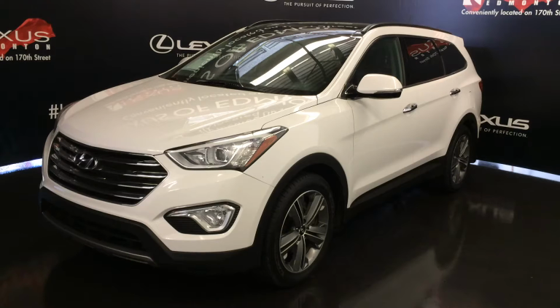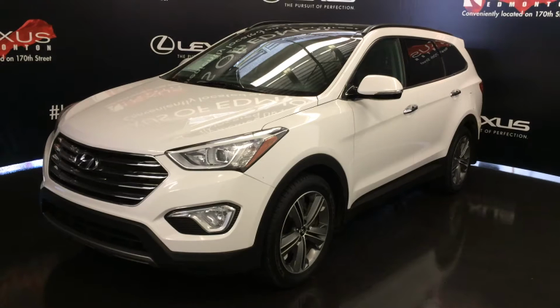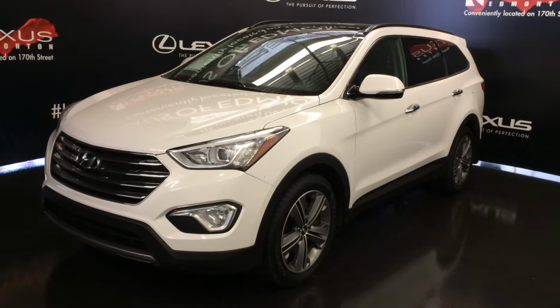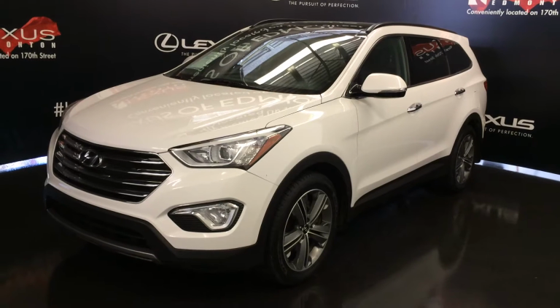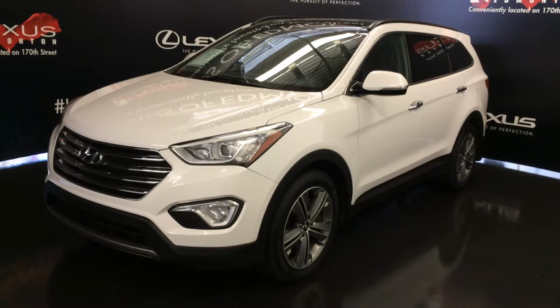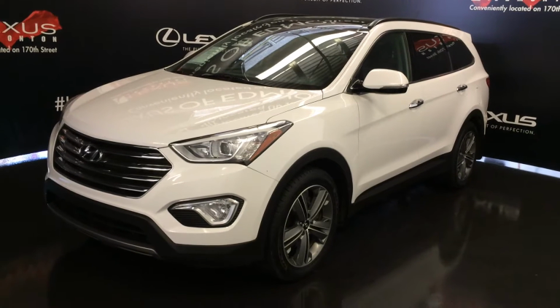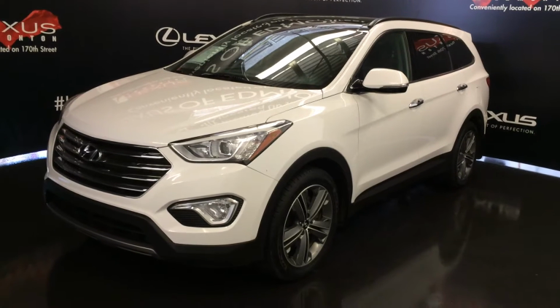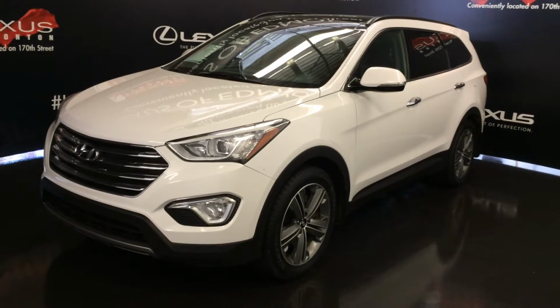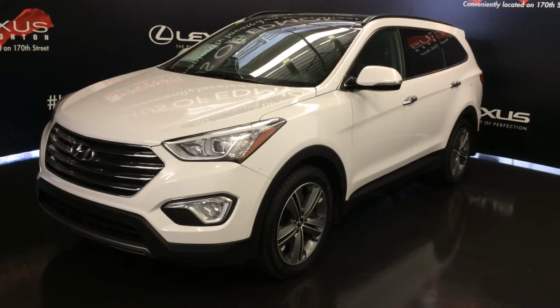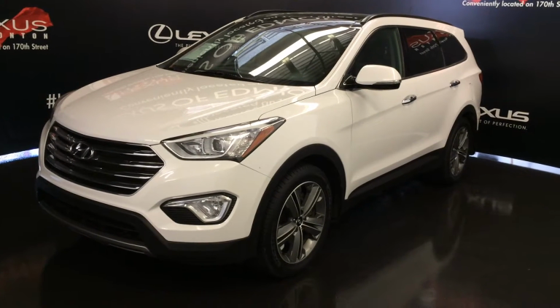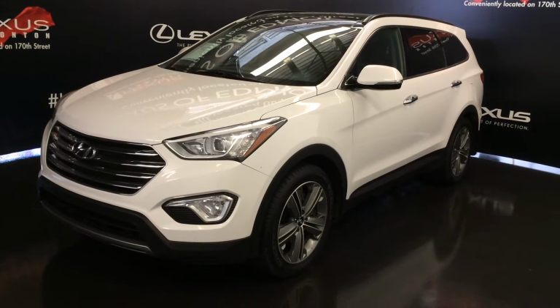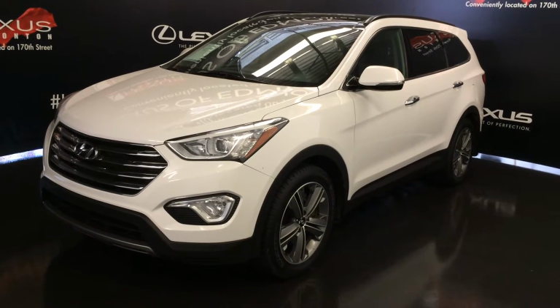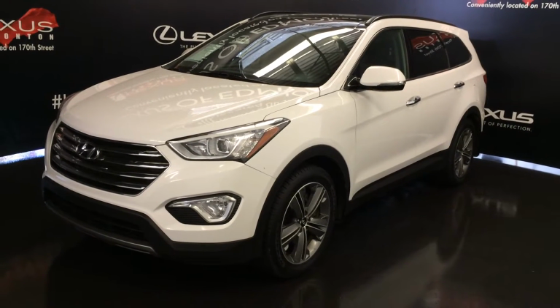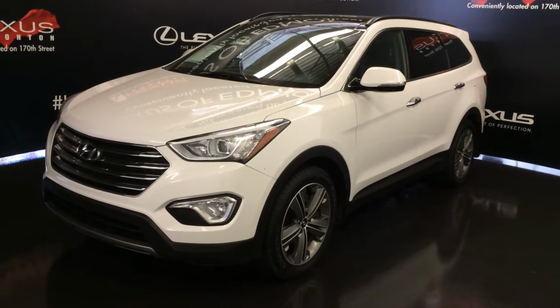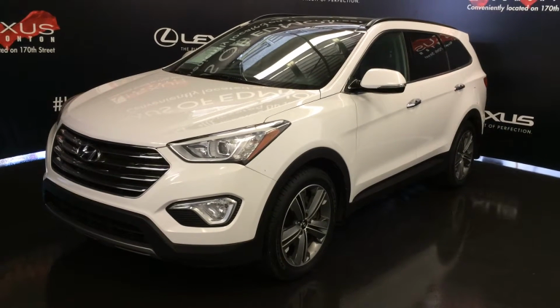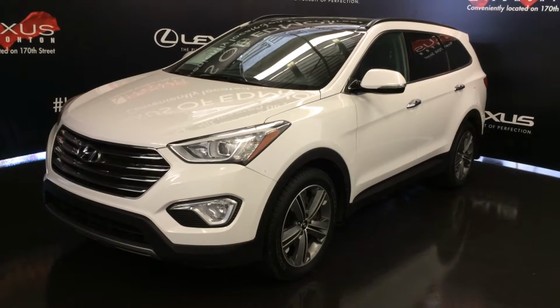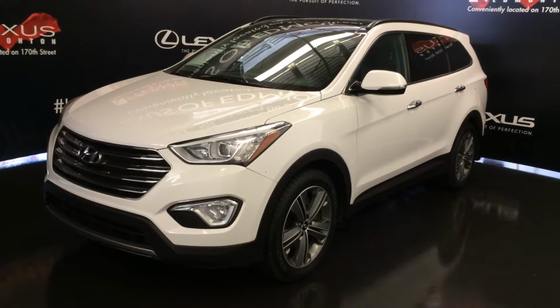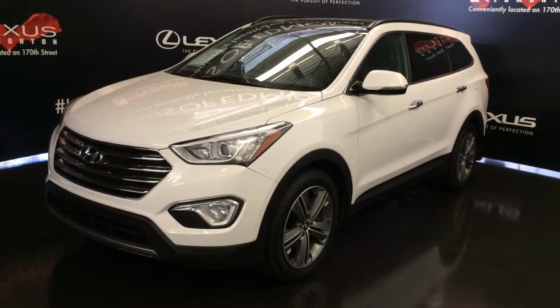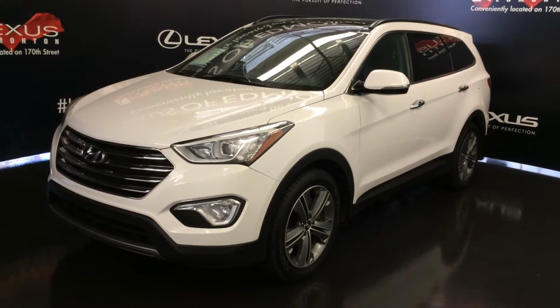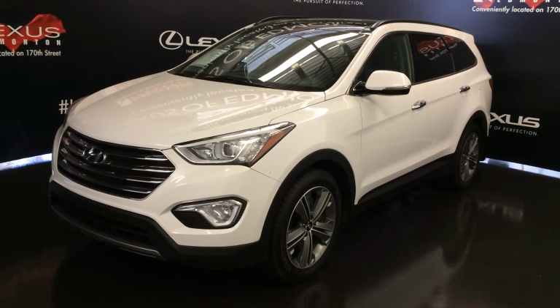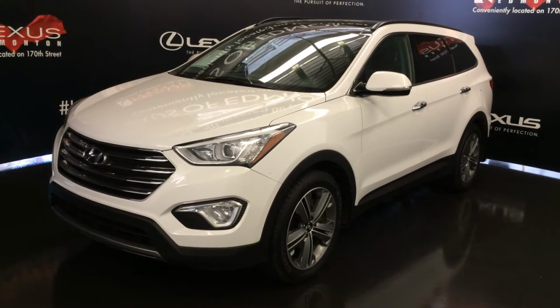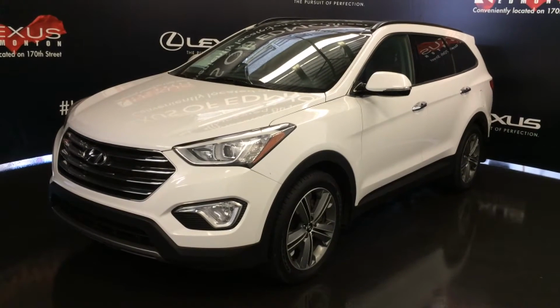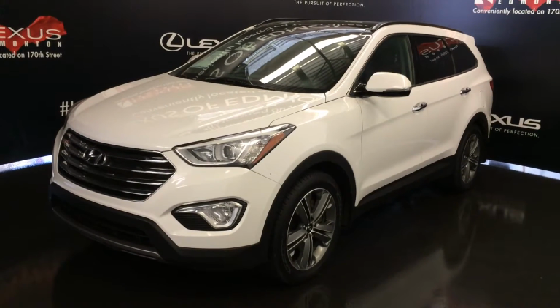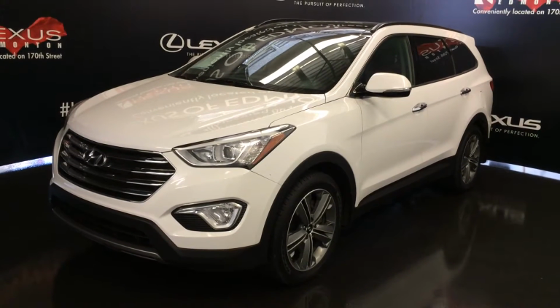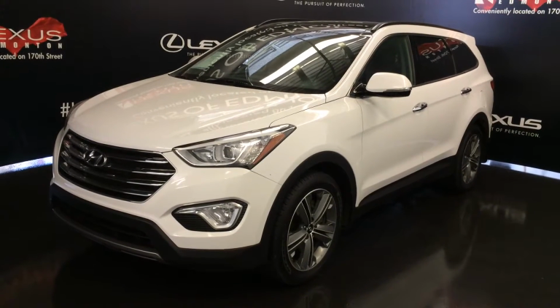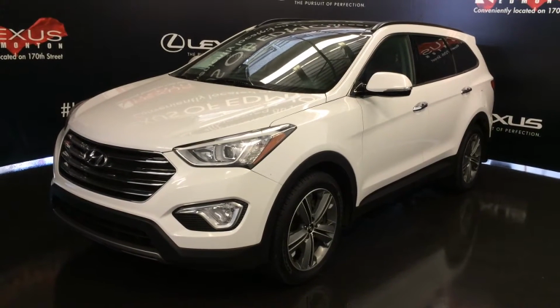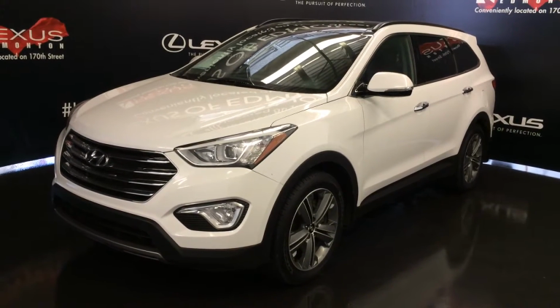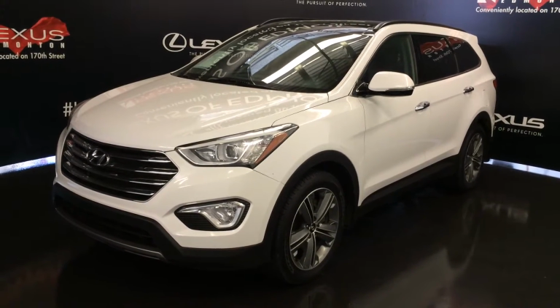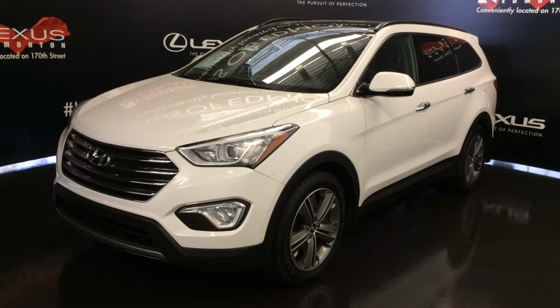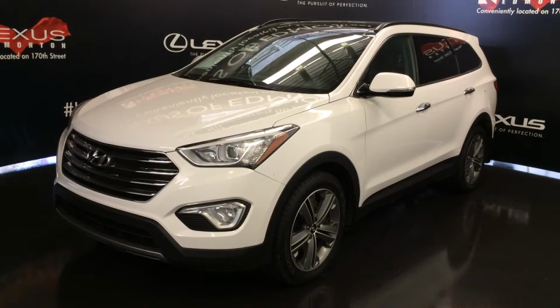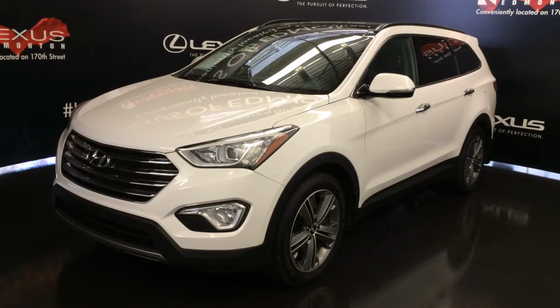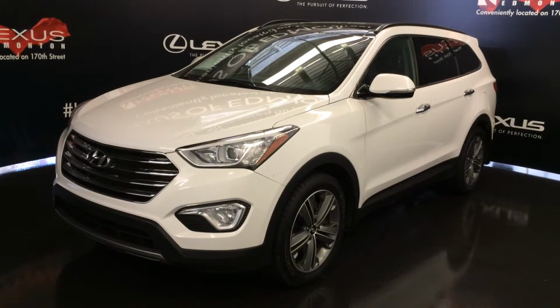Welcome to Lexus of Edmonton. We are located off 111th Avenue, 170th Street in Emerson, Alberta, Canada.